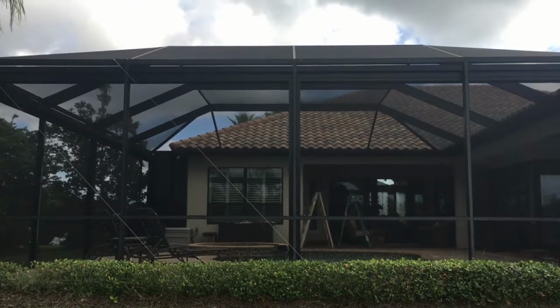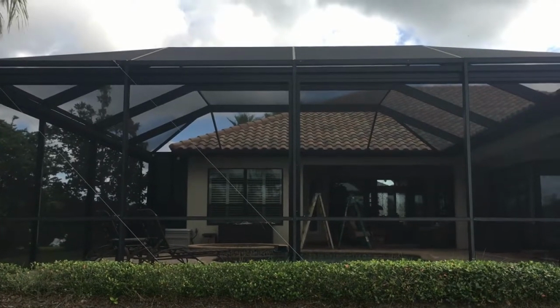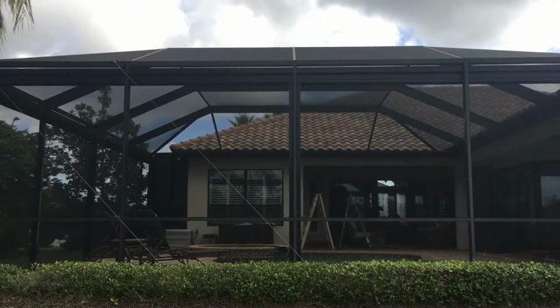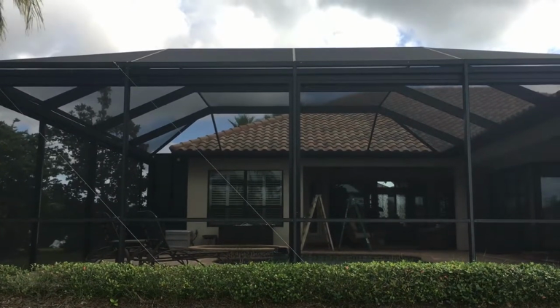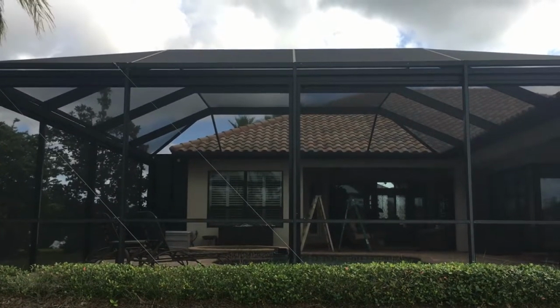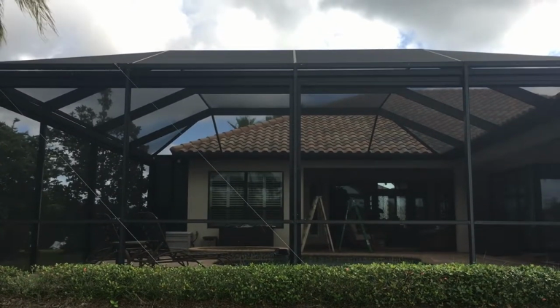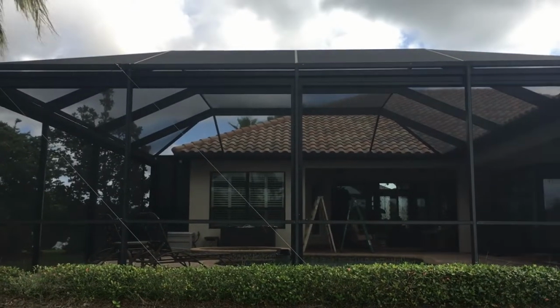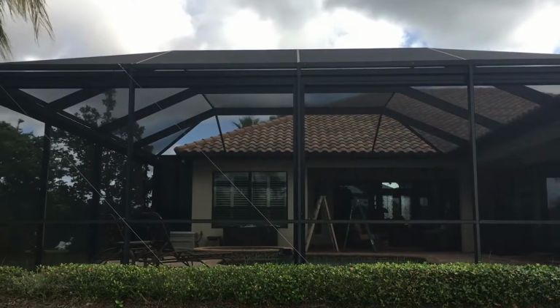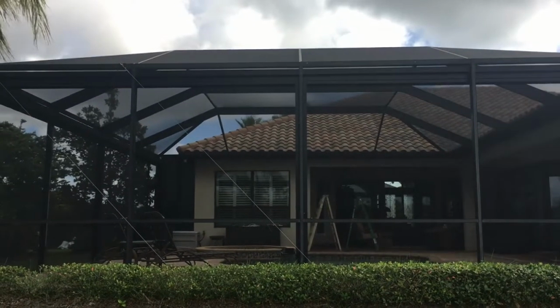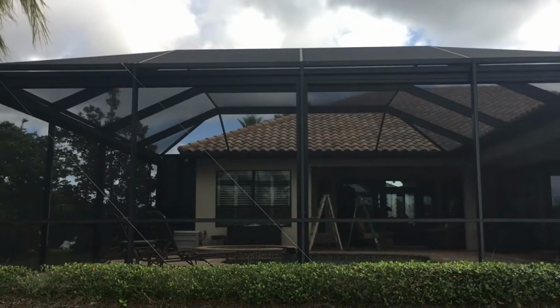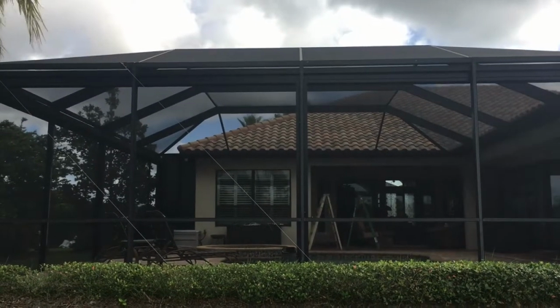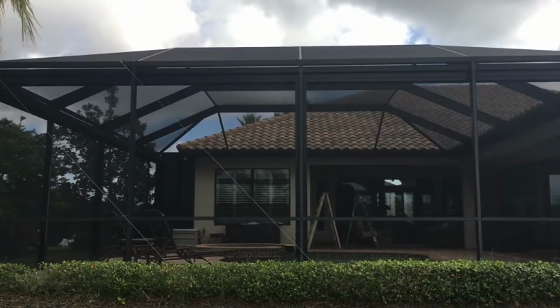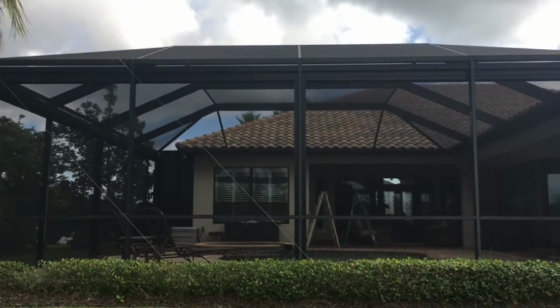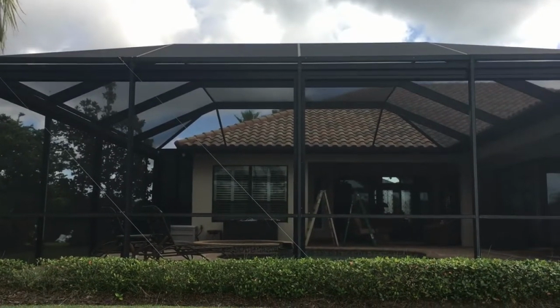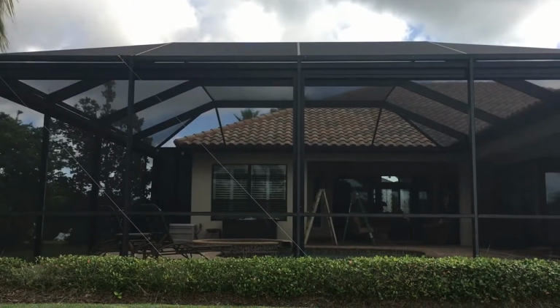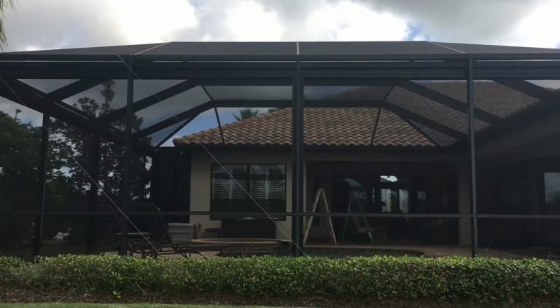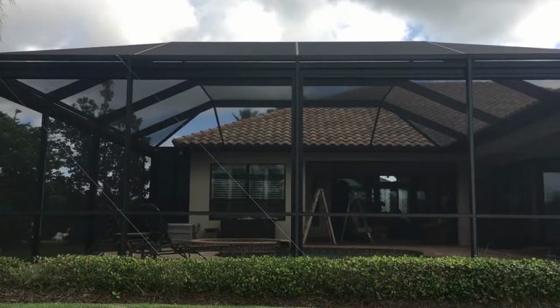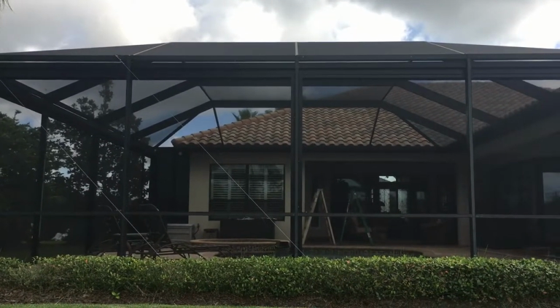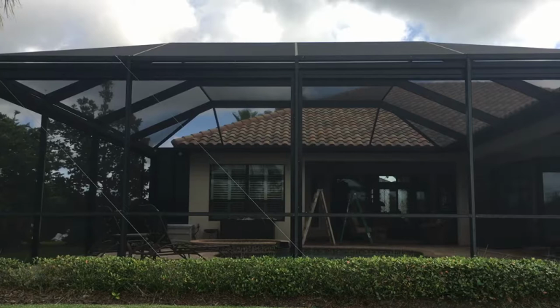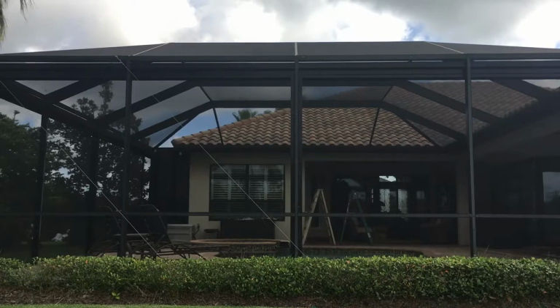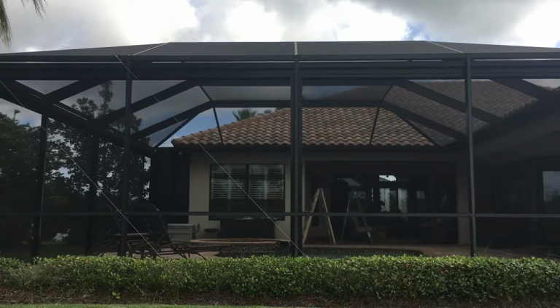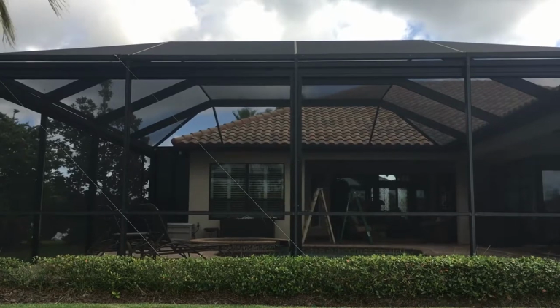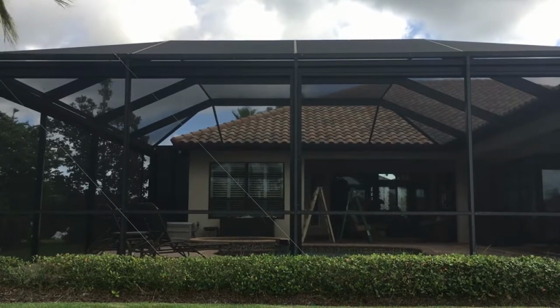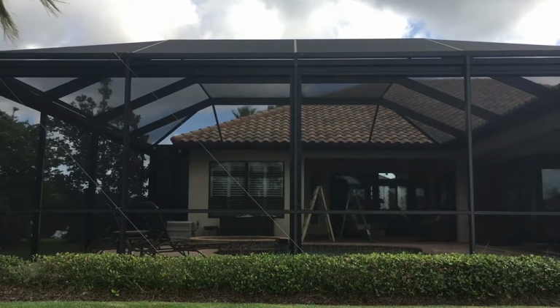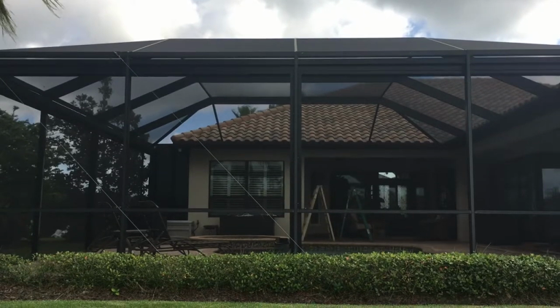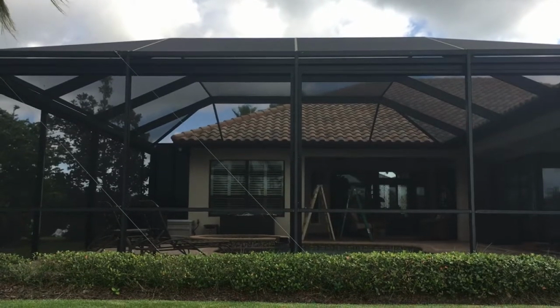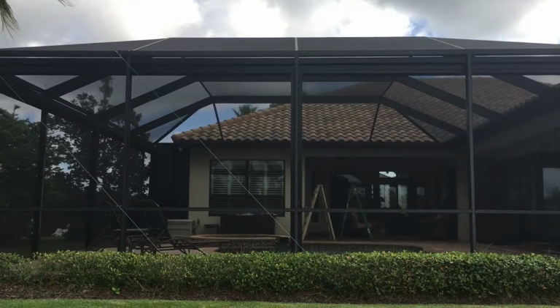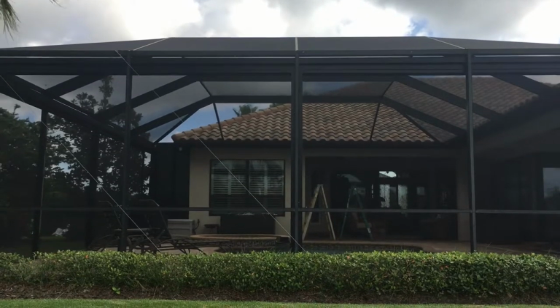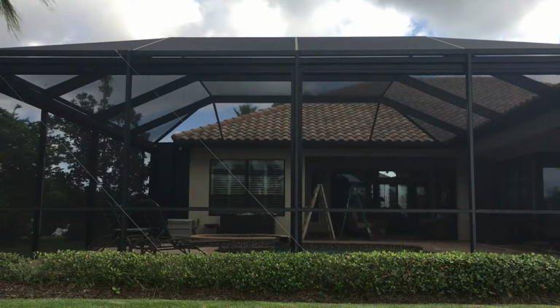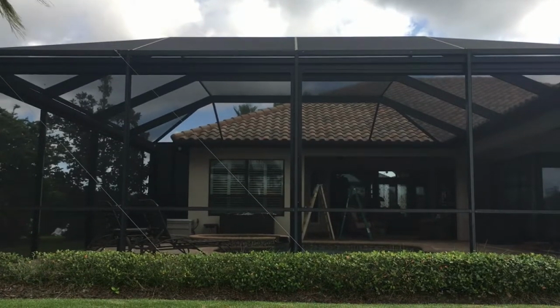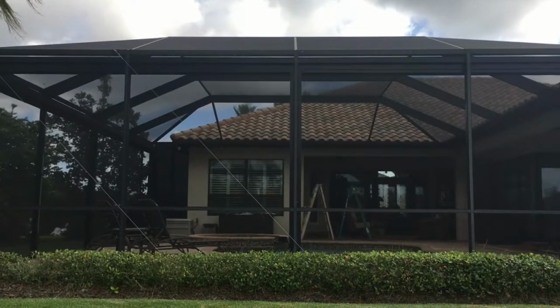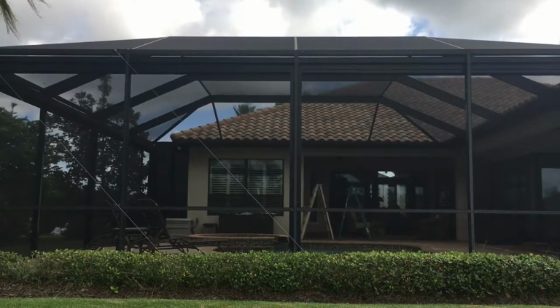Hey guys, this is Ray with Silverback Screening. I wanted to give you a demonstration of this job in Lakeland with the roll-down screens.